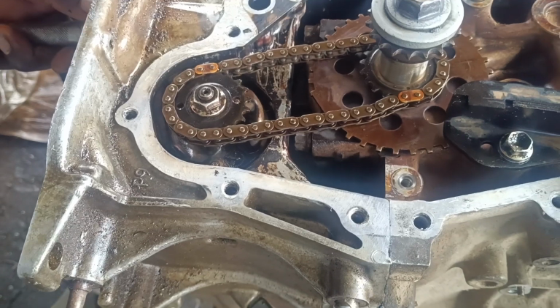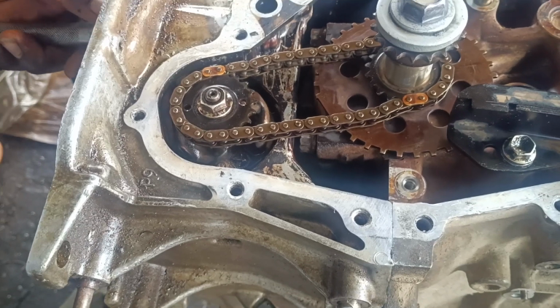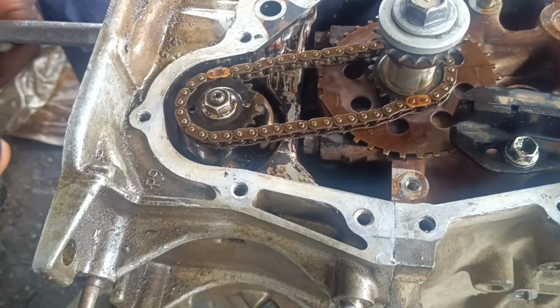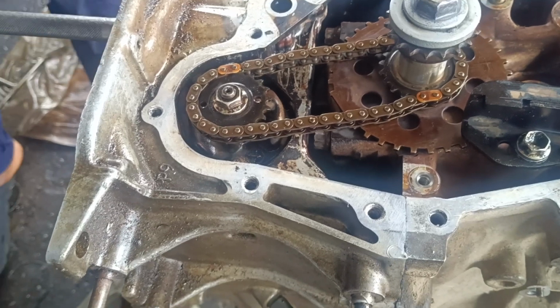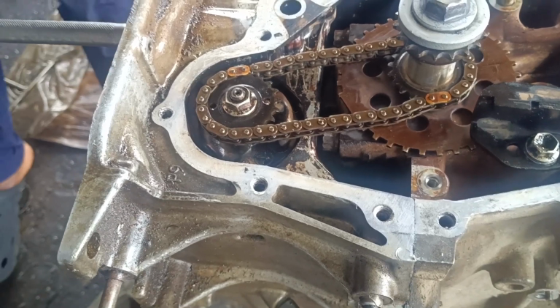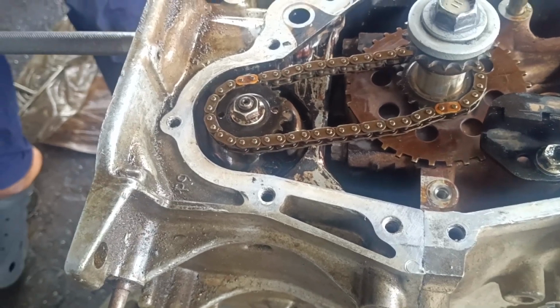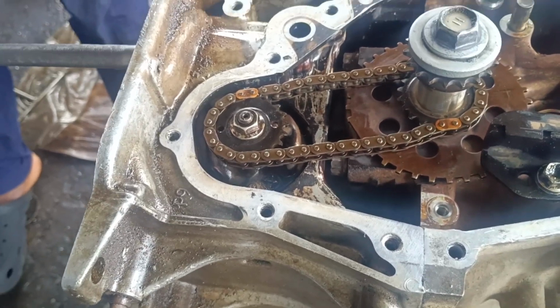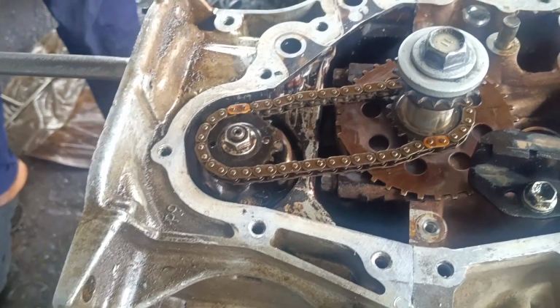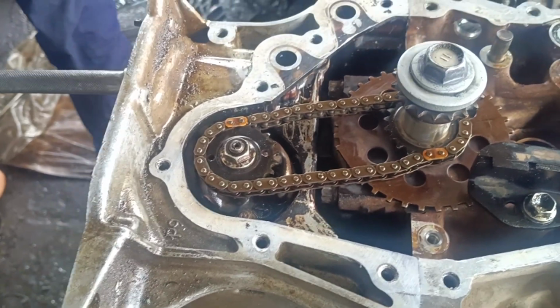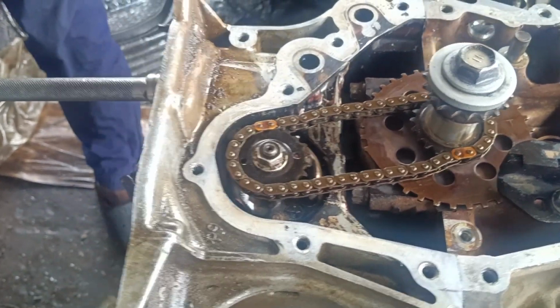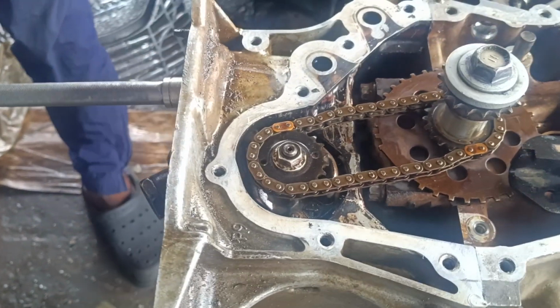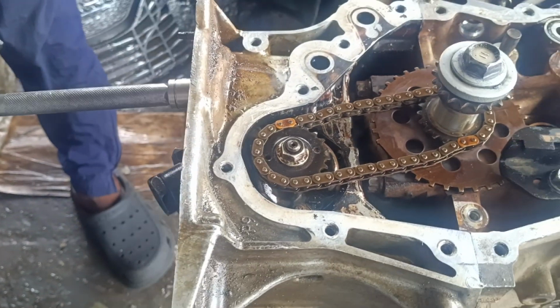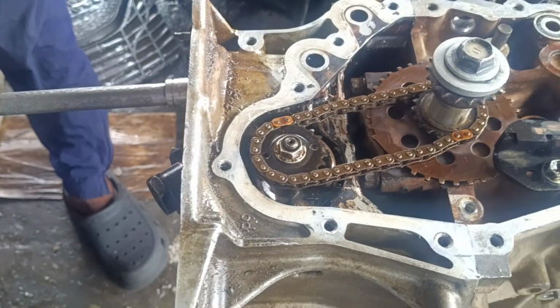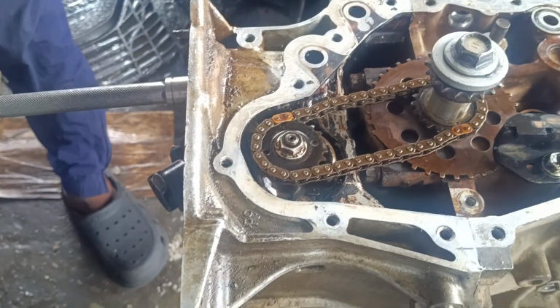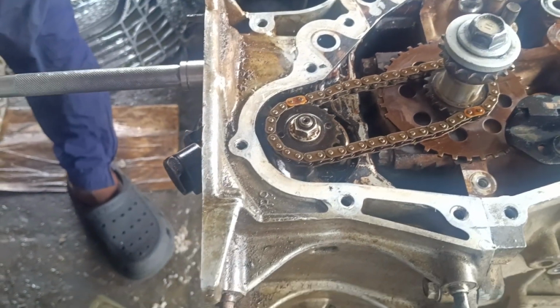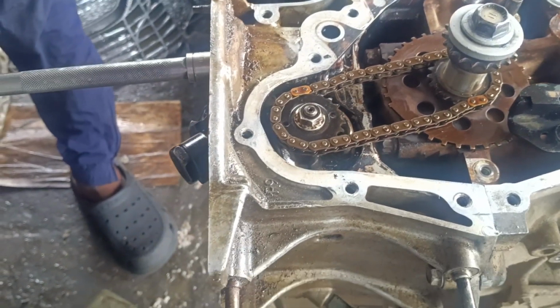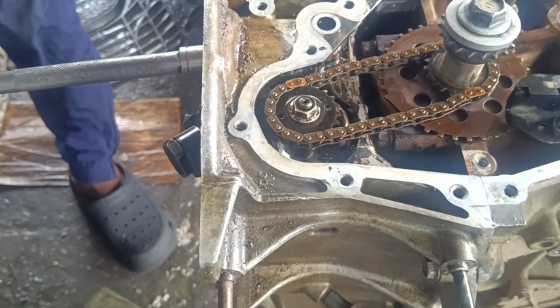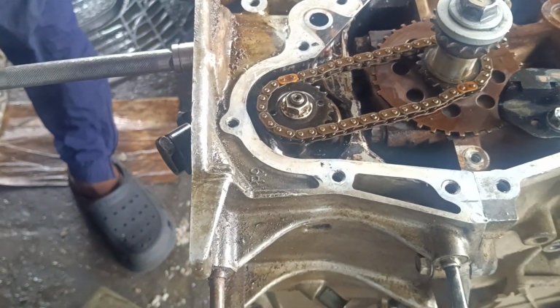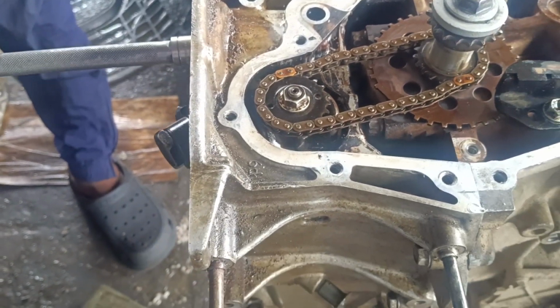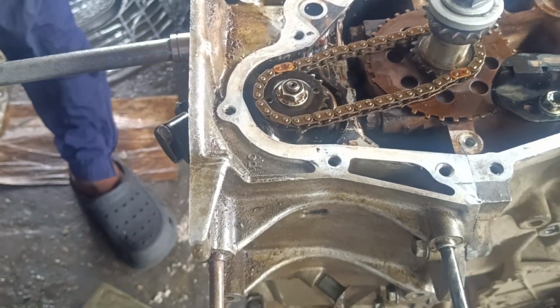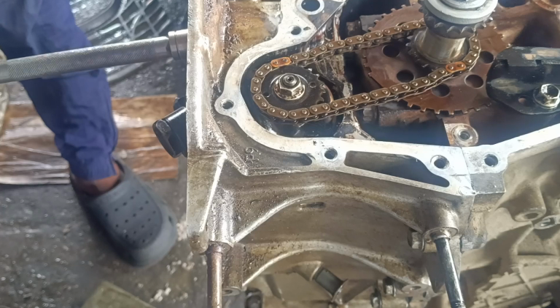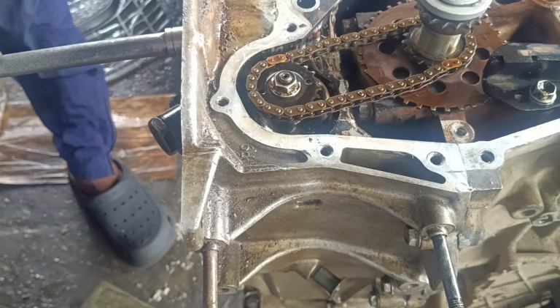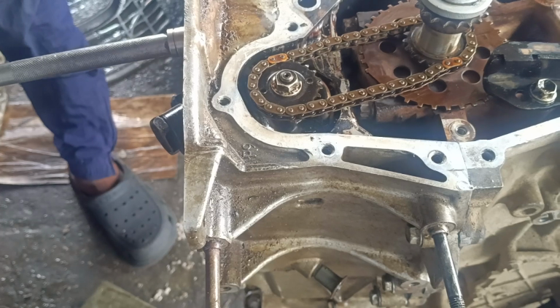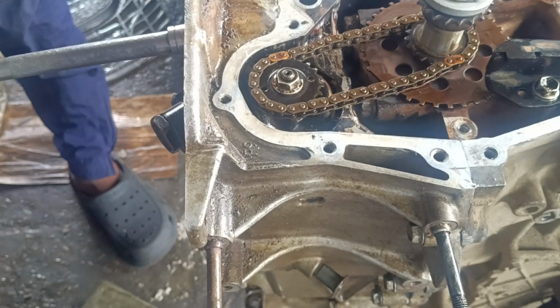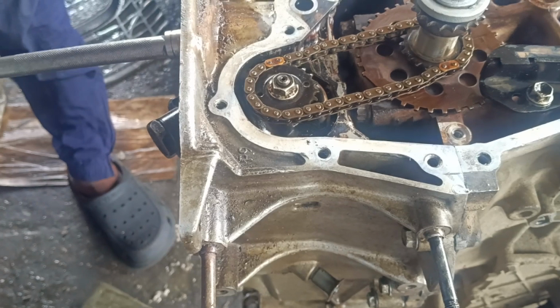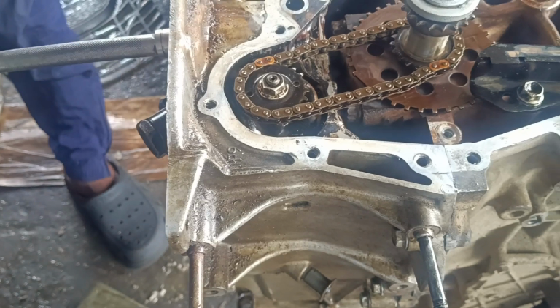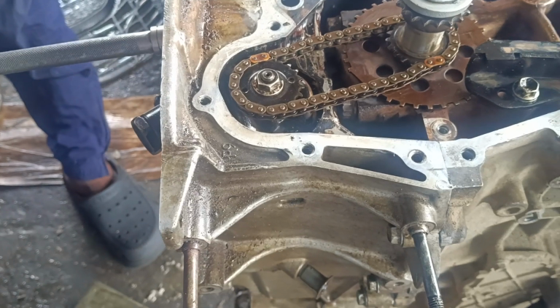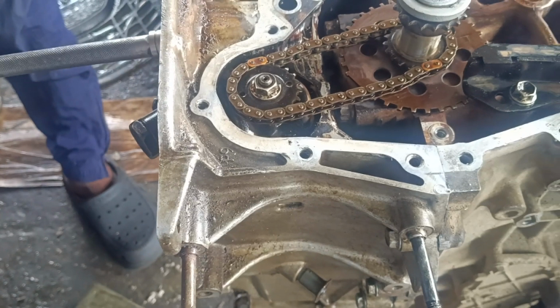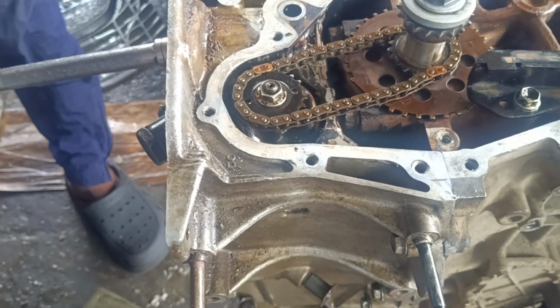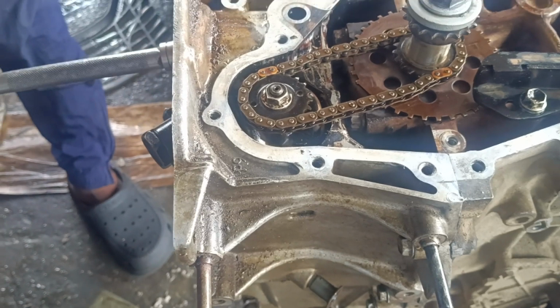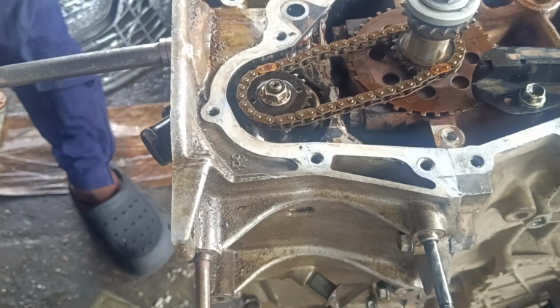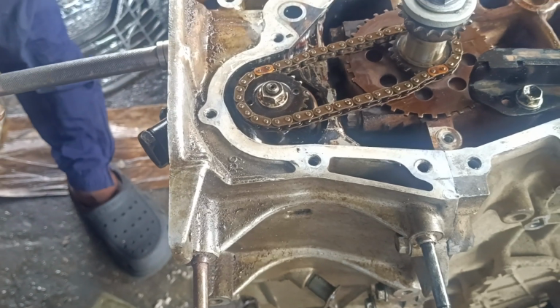This is the Corolla. Guys, I'll just be showing you how to set the timing again.